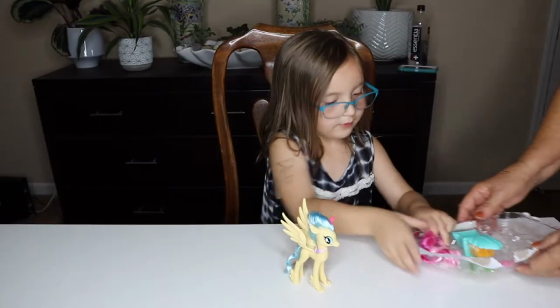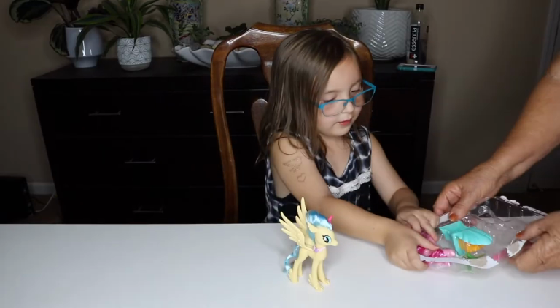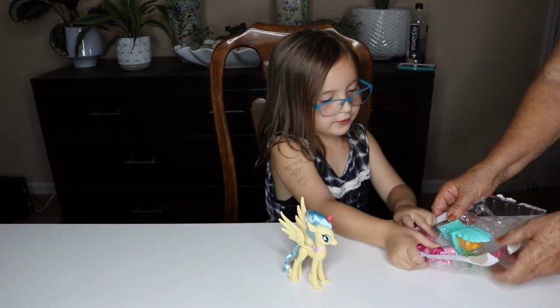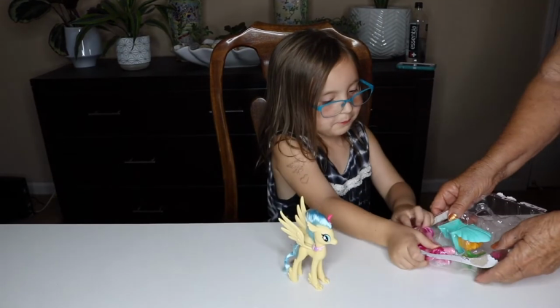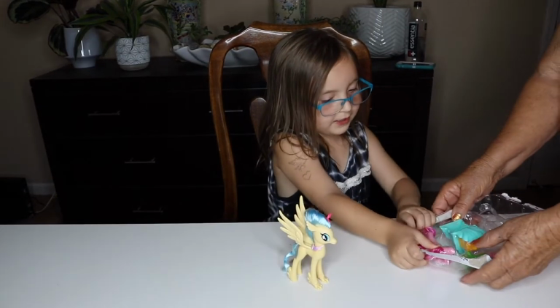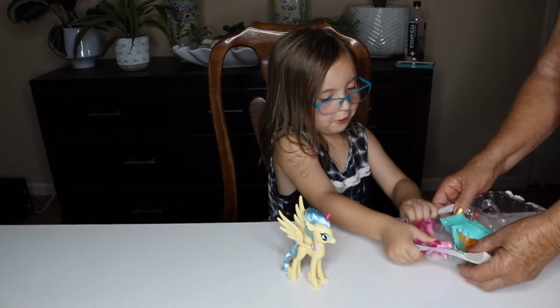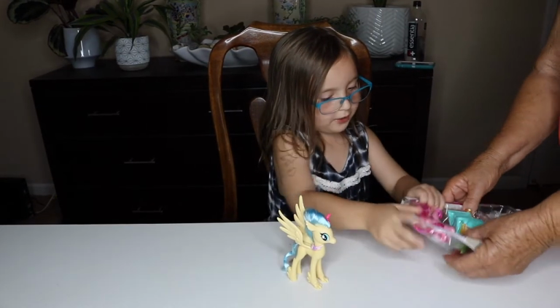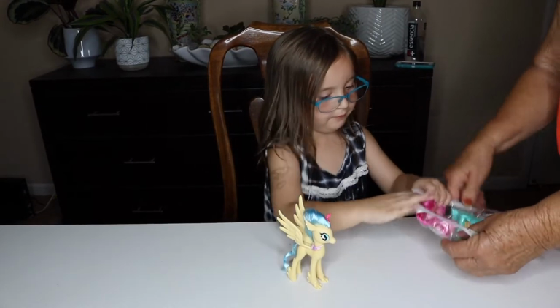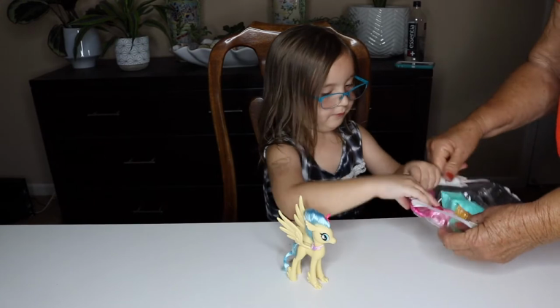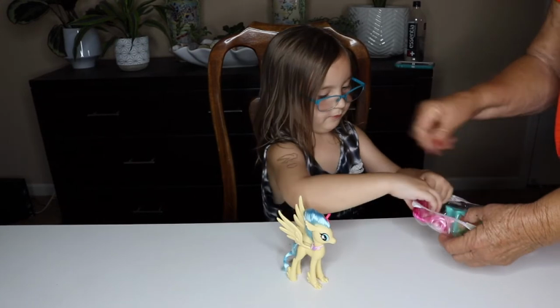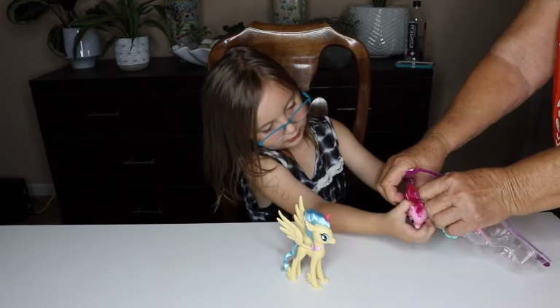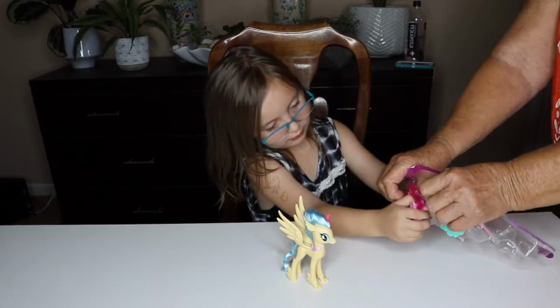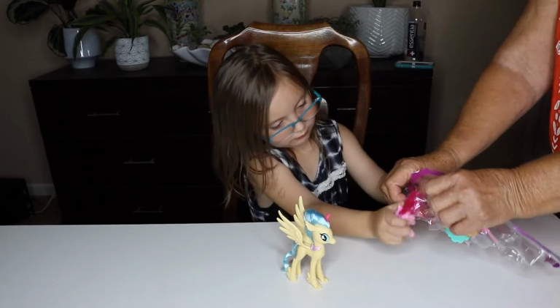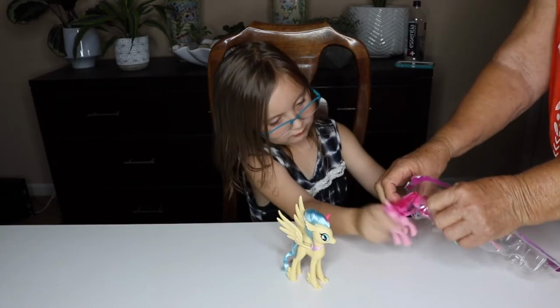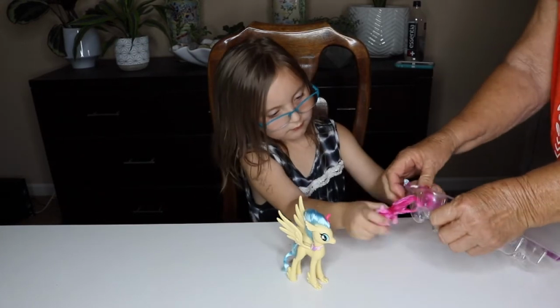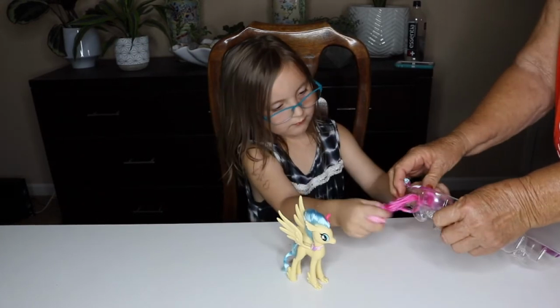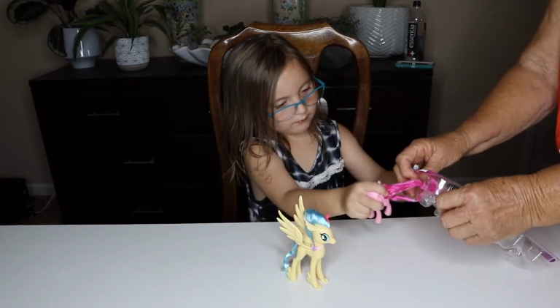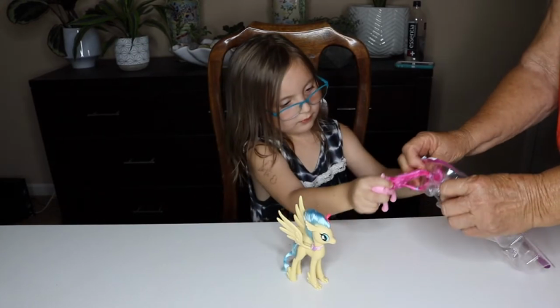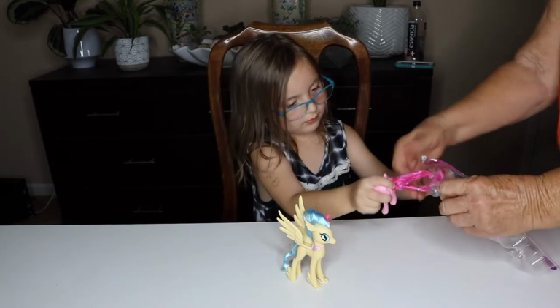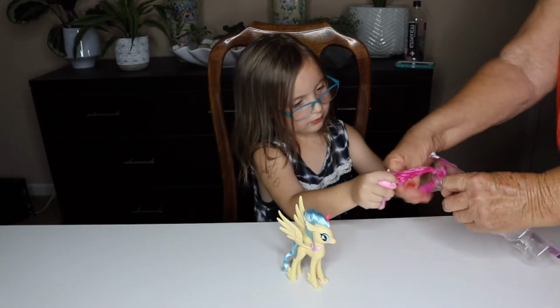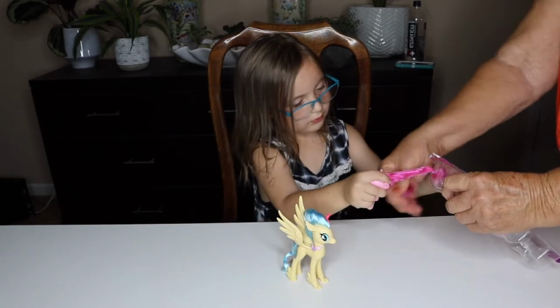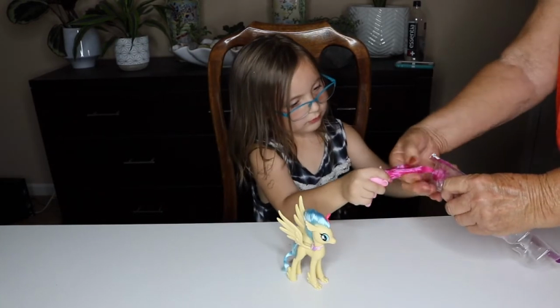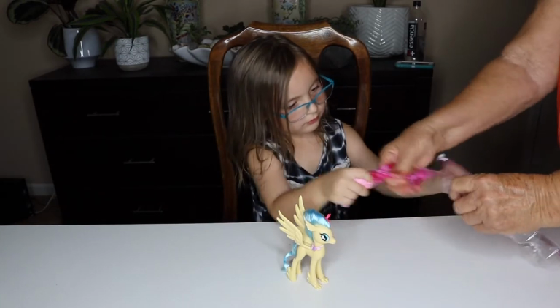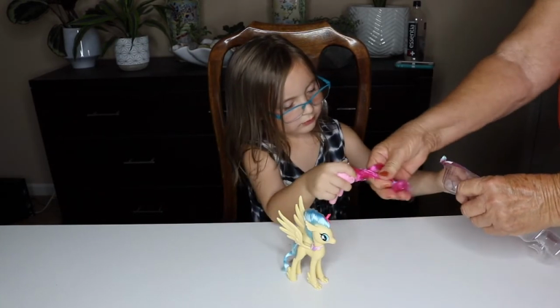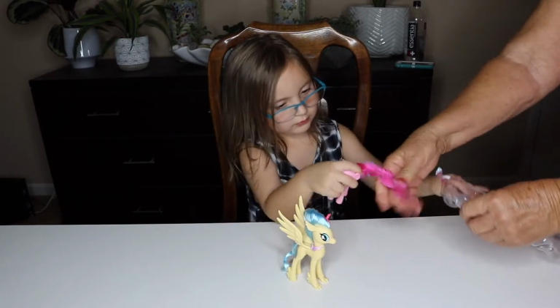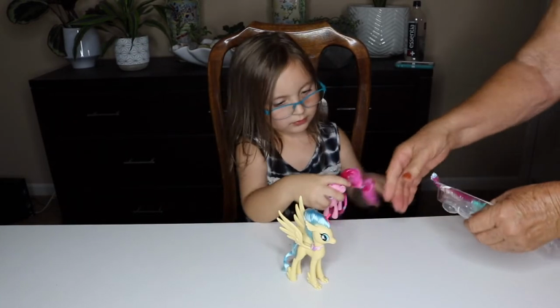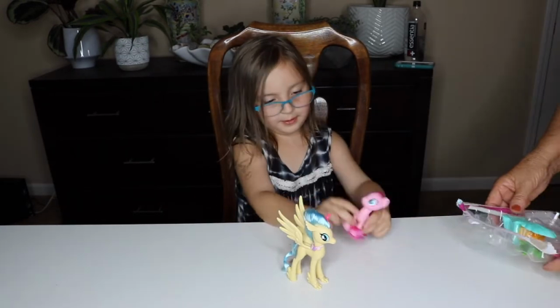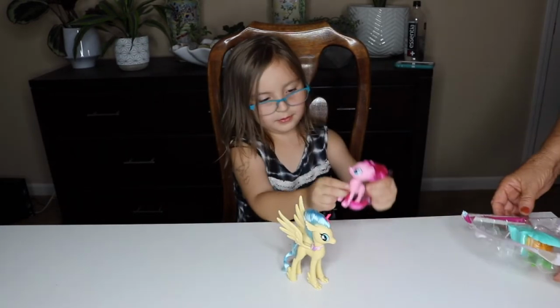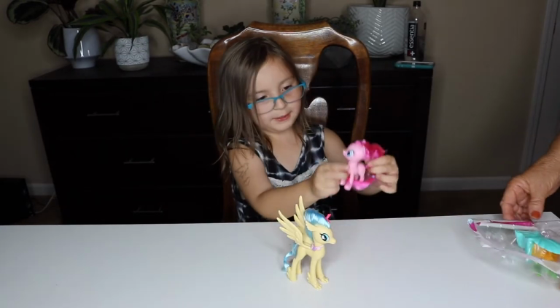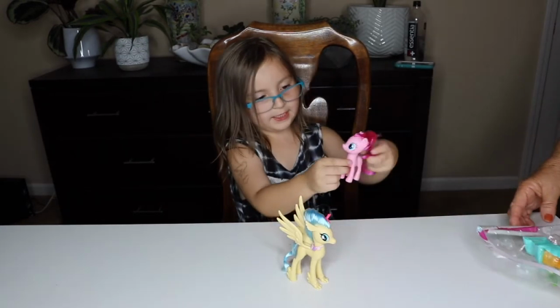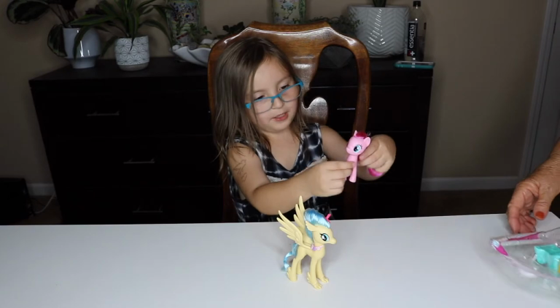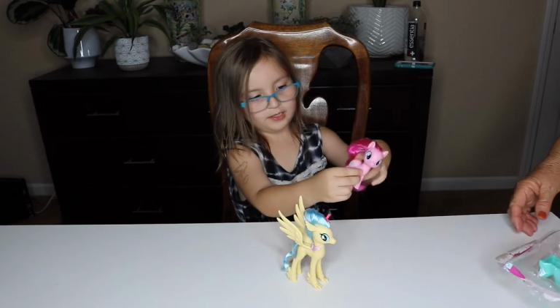Now let's do Pinkie Pie. Here's Pinkie Pie.